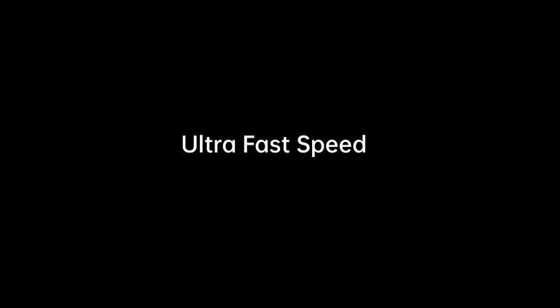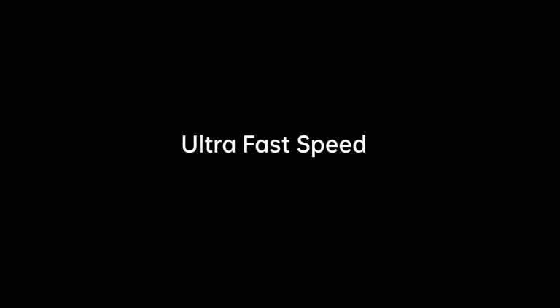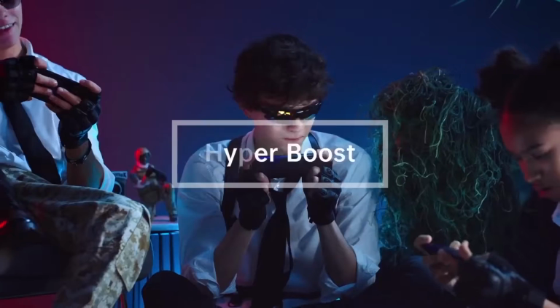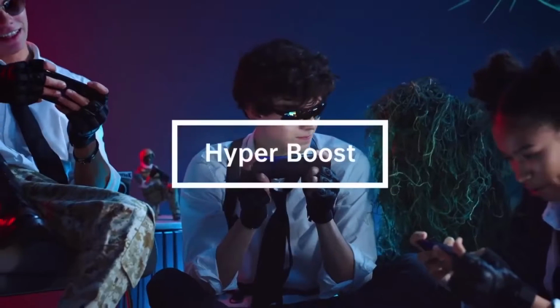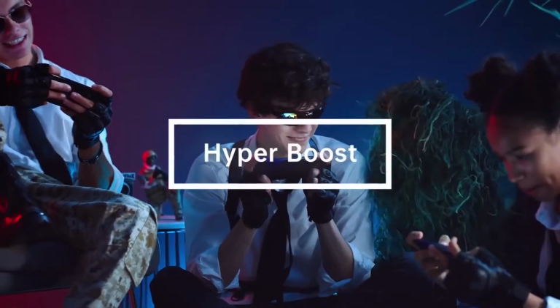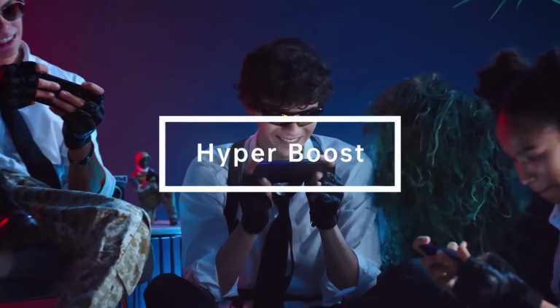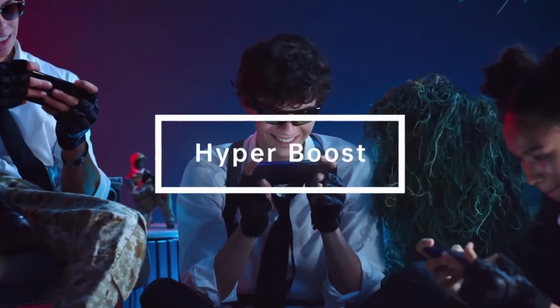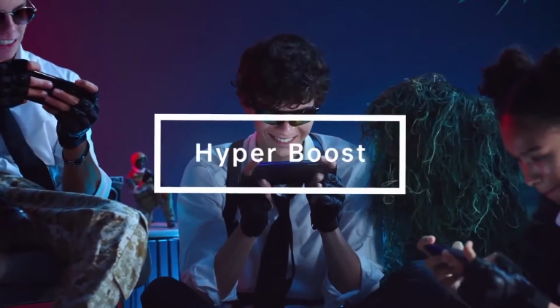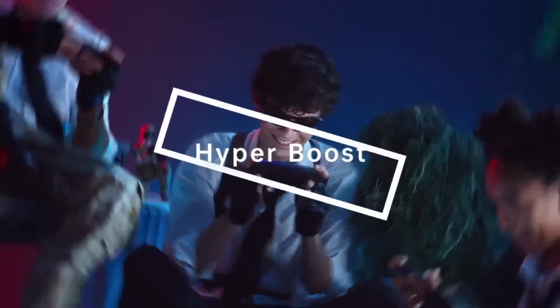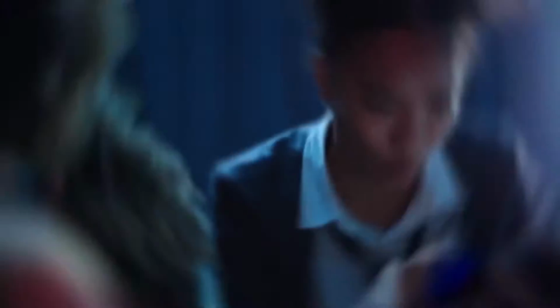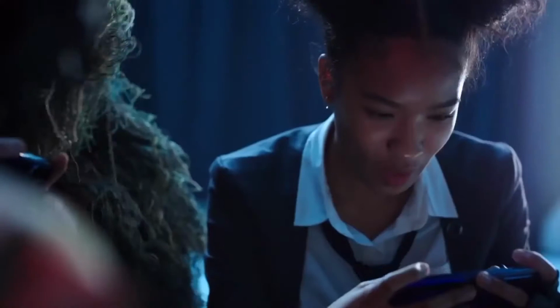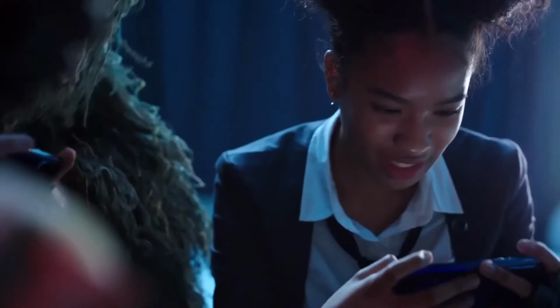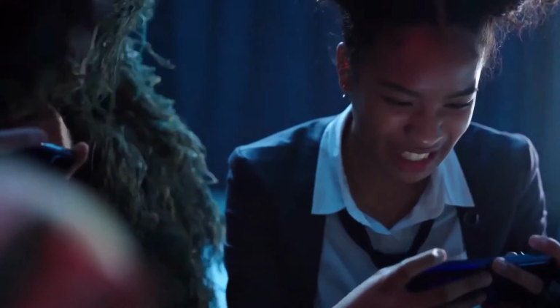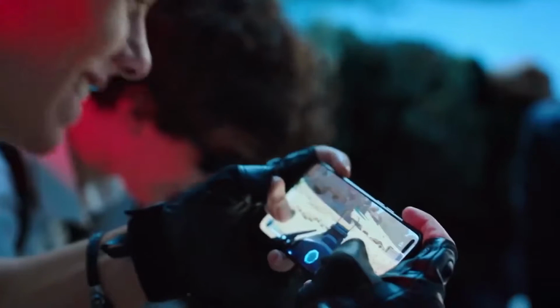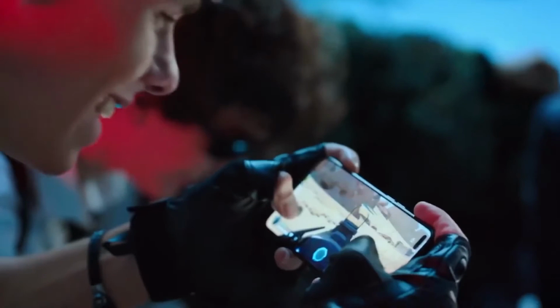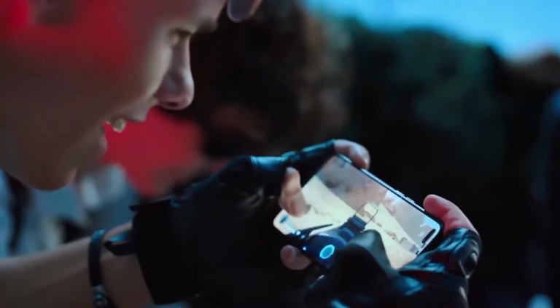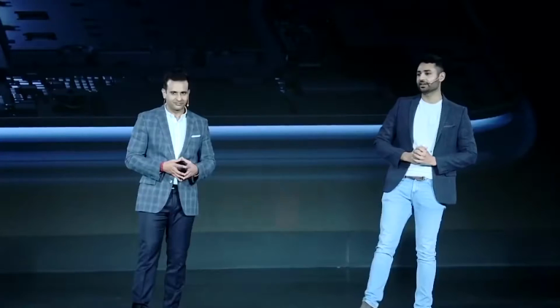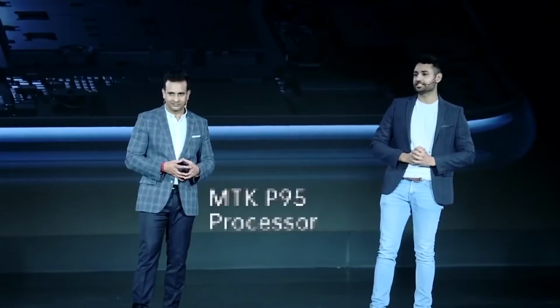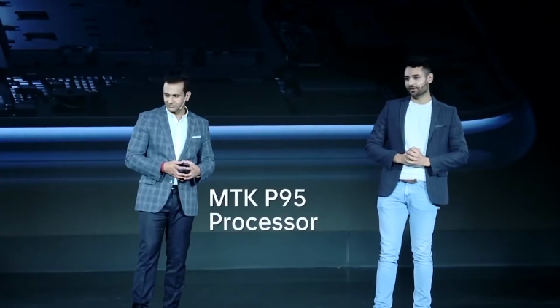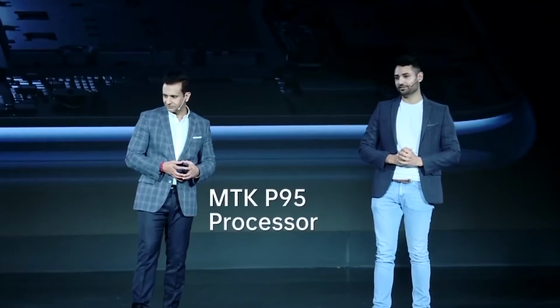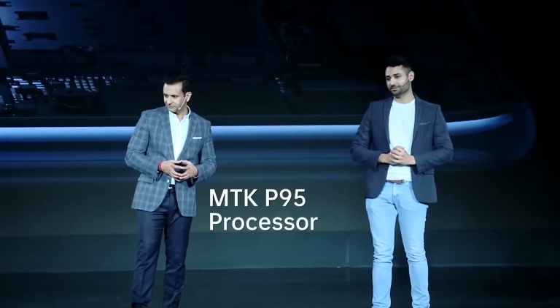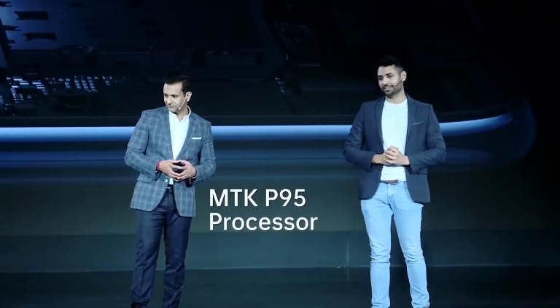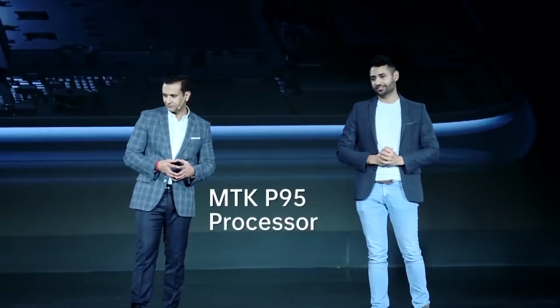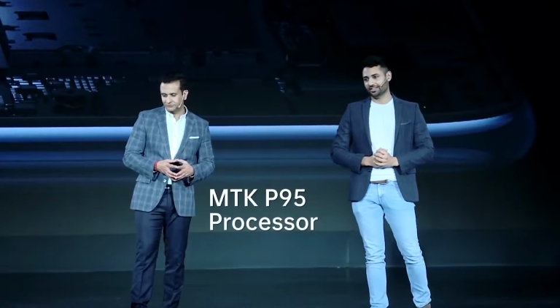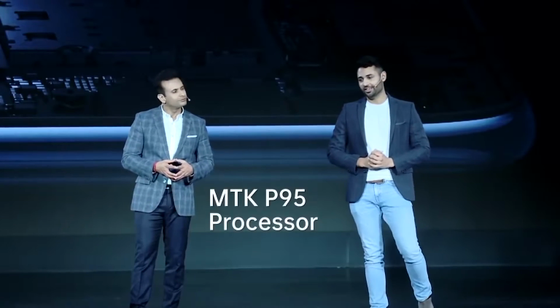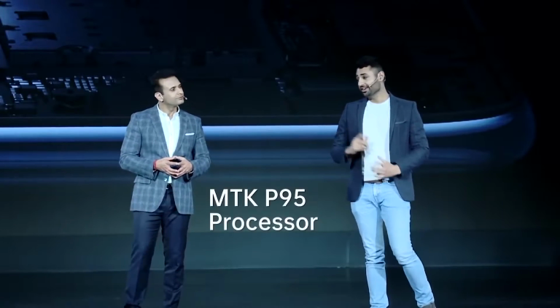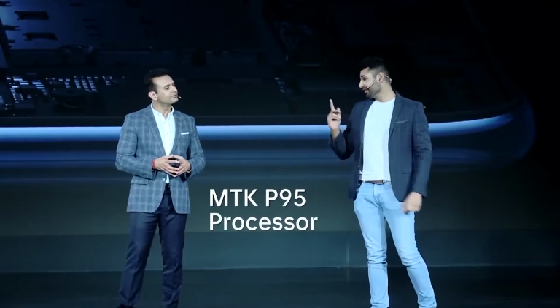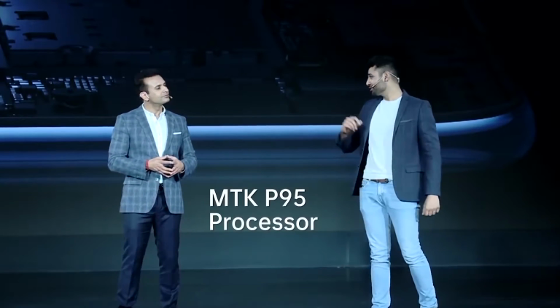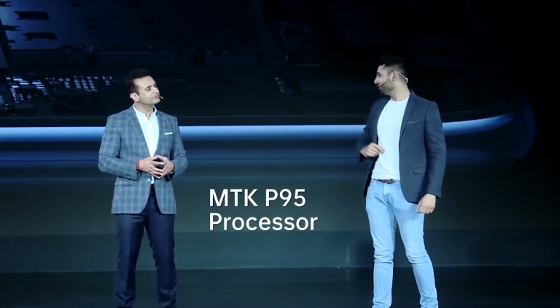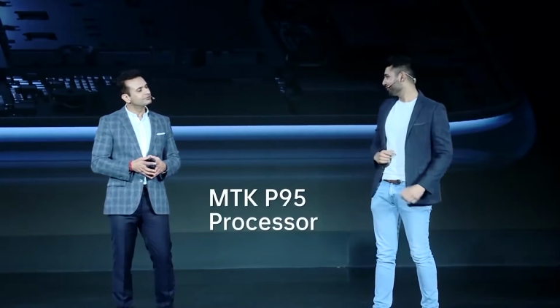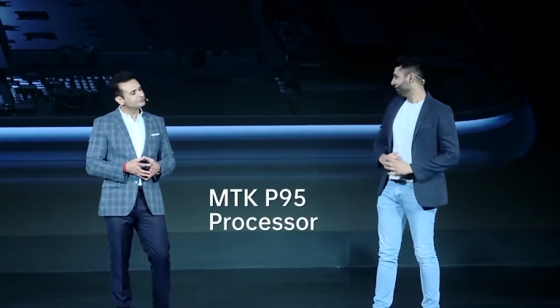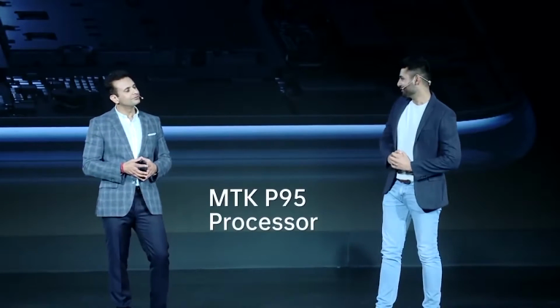You probably already know the phone is powered by the Helio P95 chipset. That's a world first.